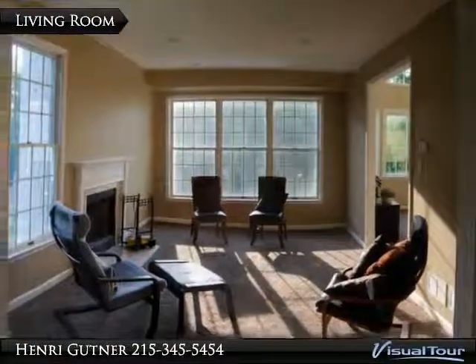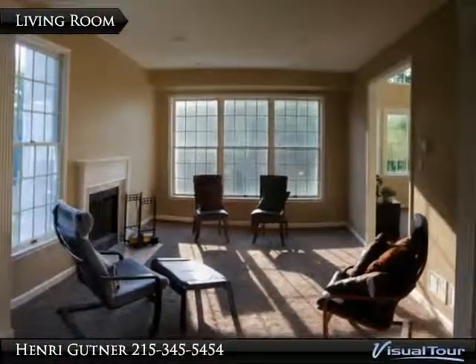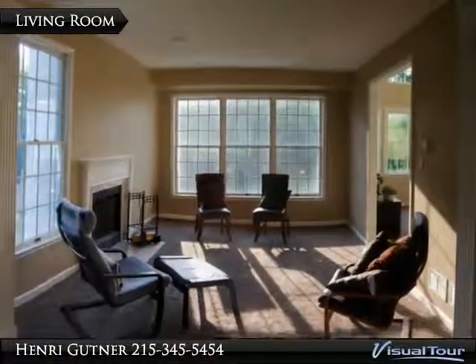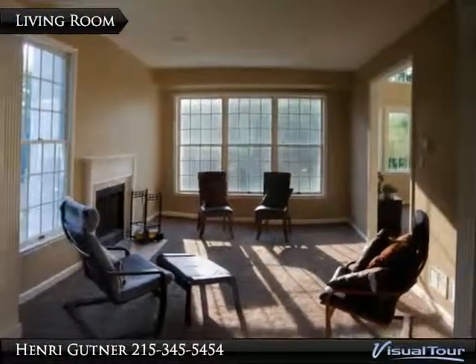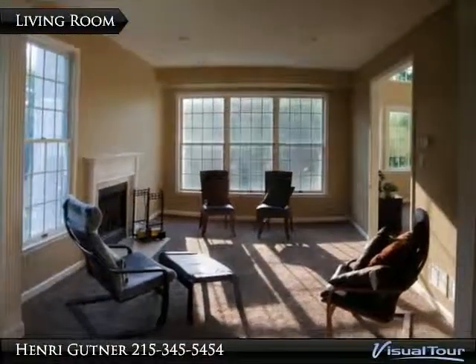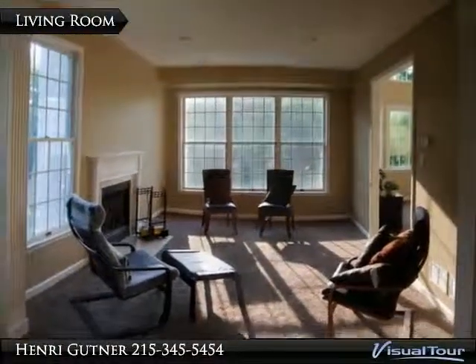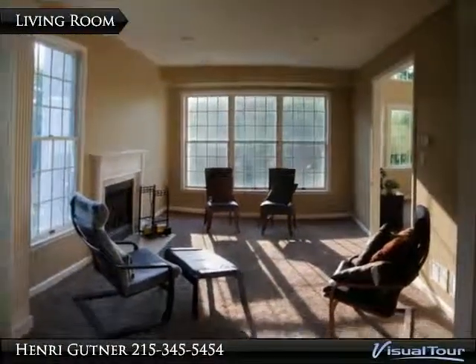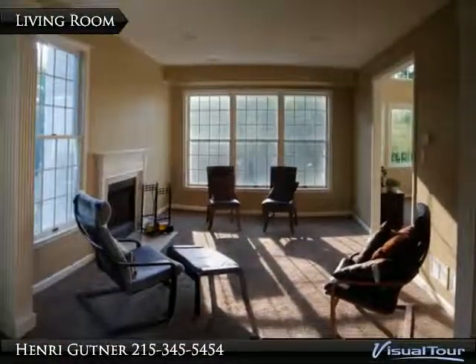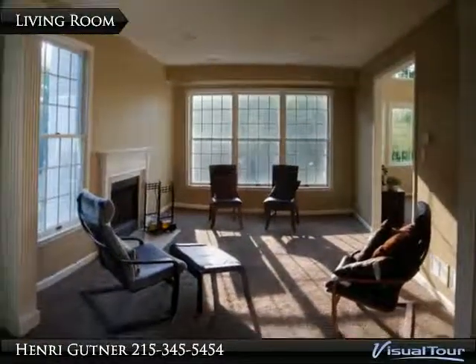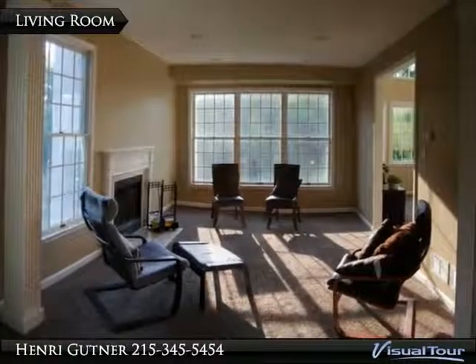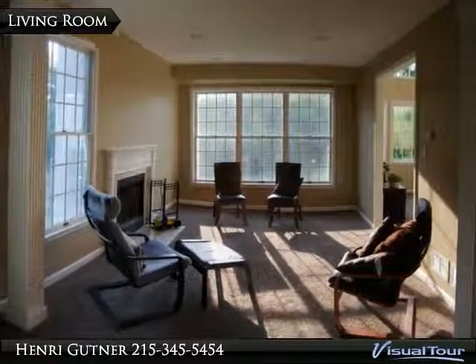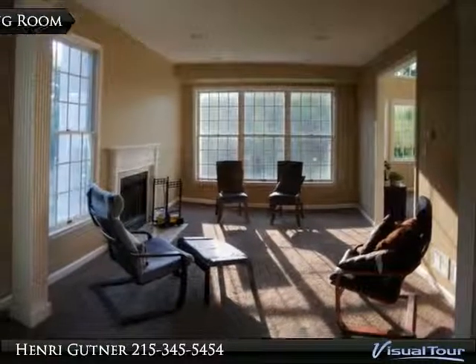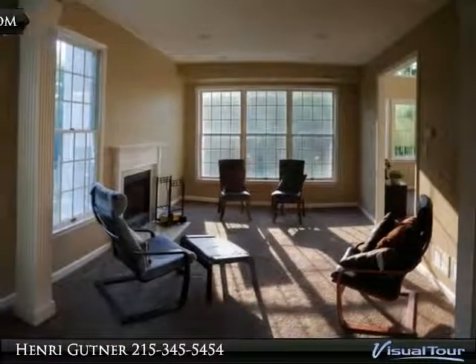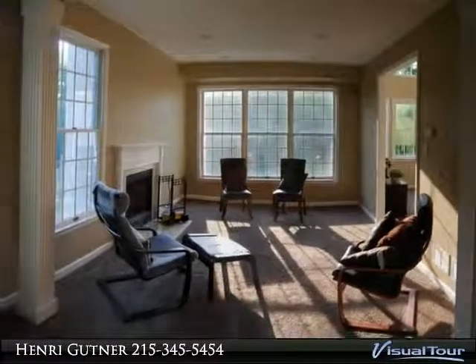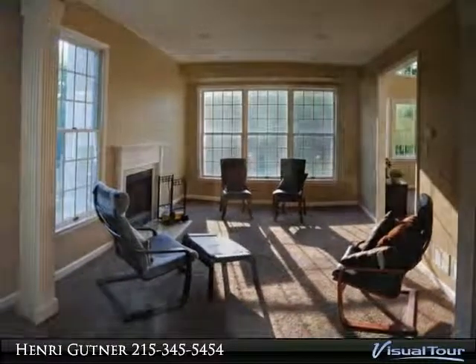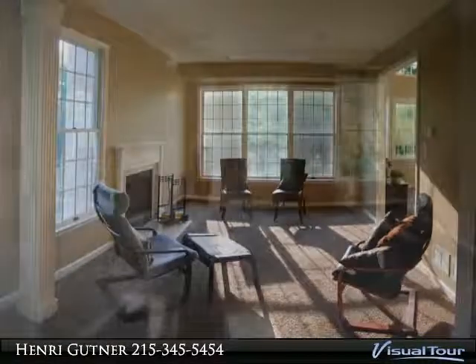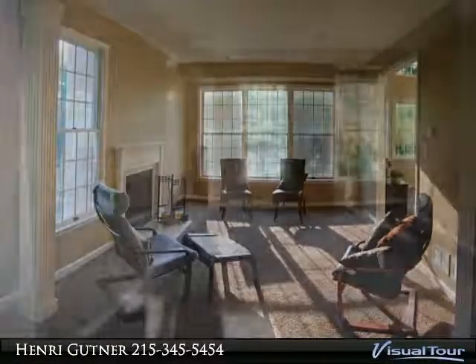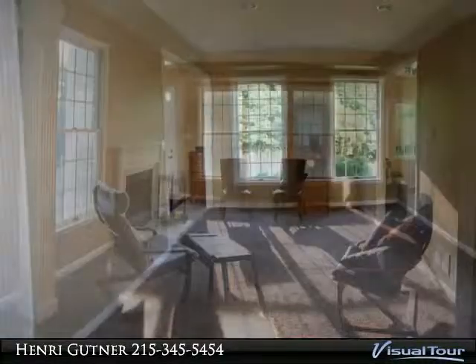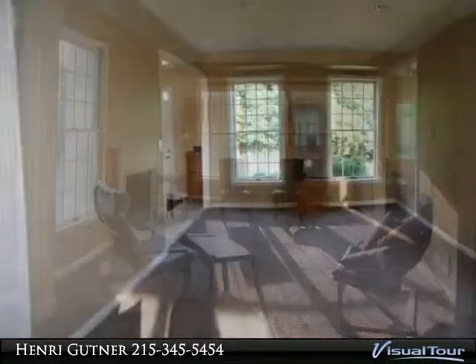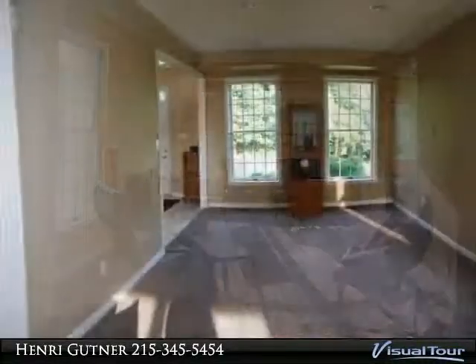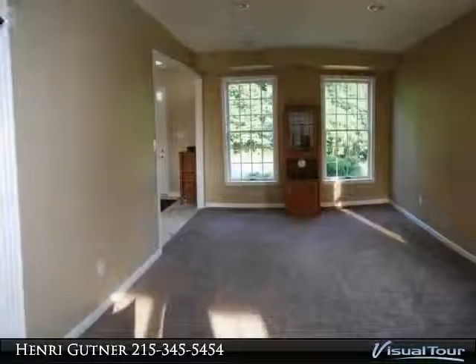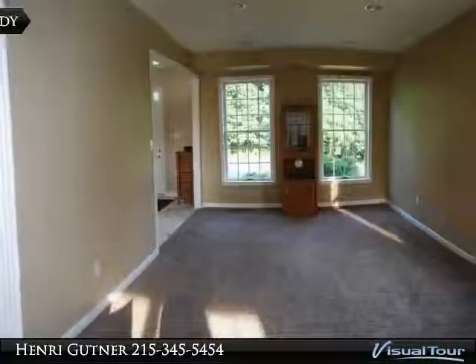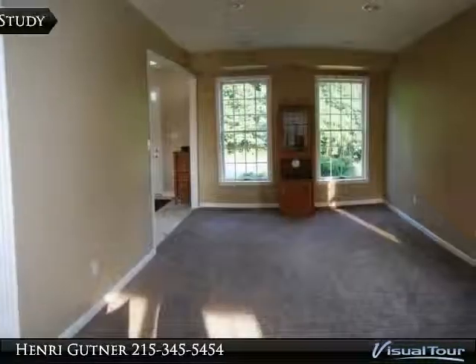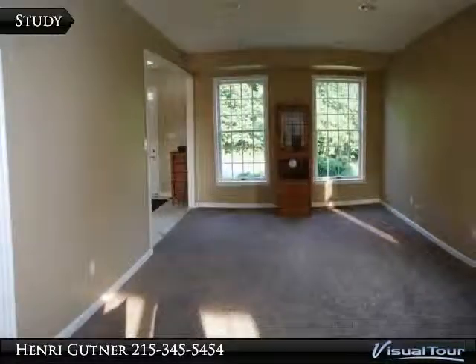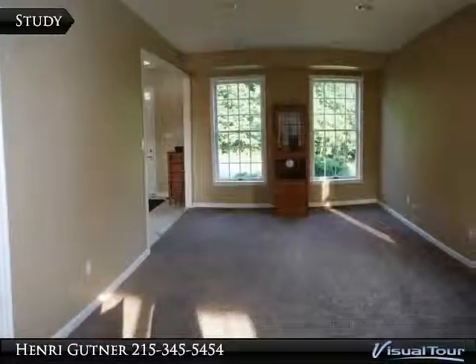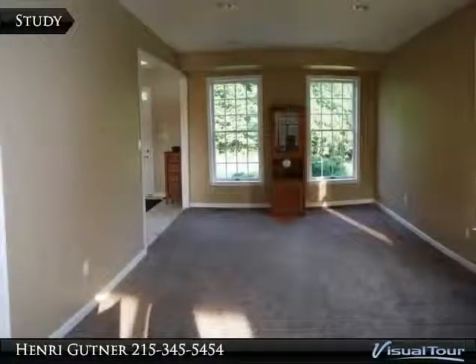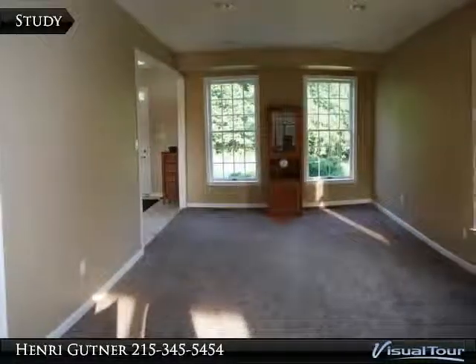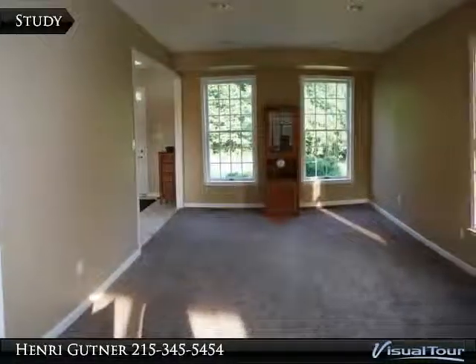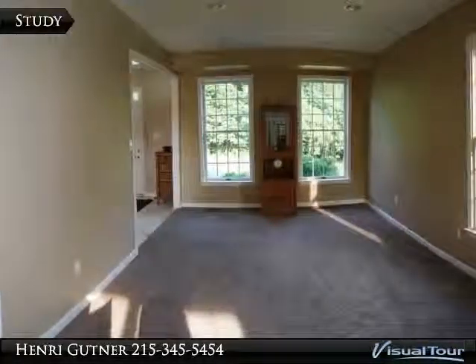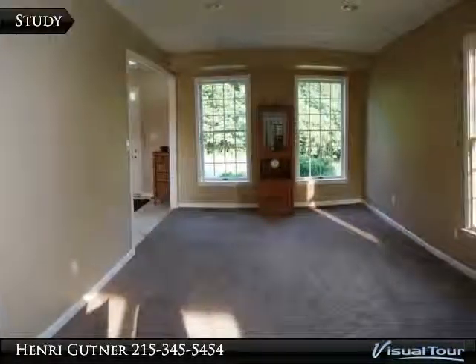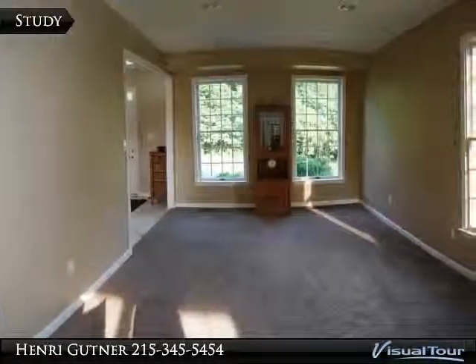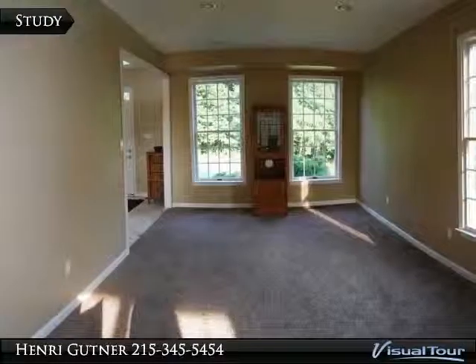The family room is dazzling with a wall of windows, all nicely trimmed, looking out to the large yard and wall of trees at the back.